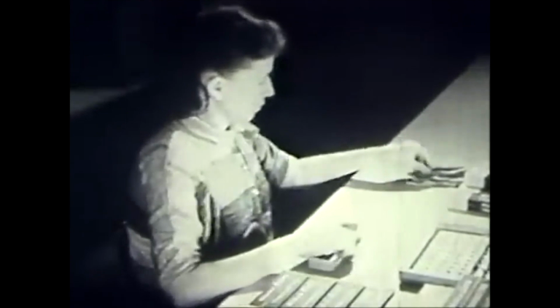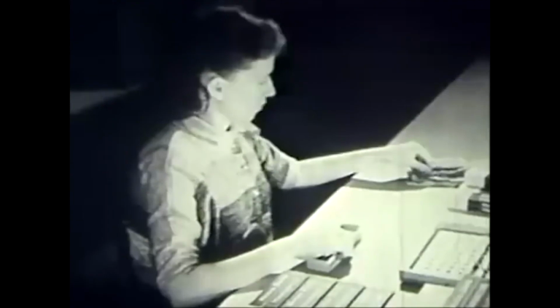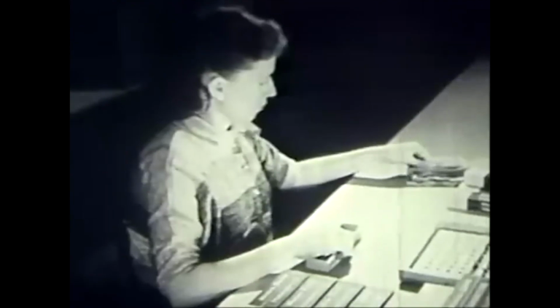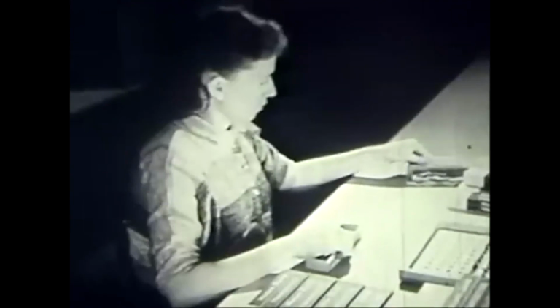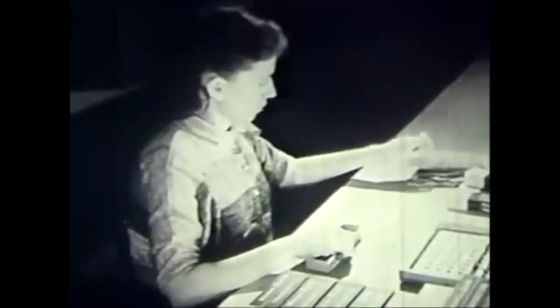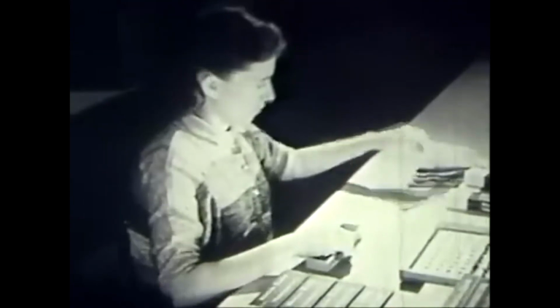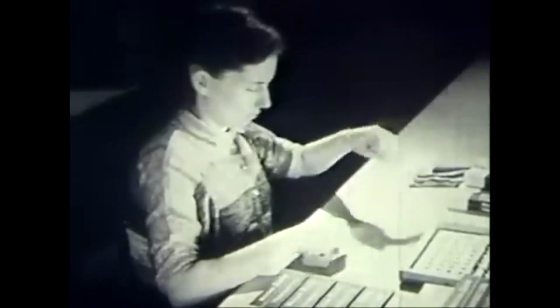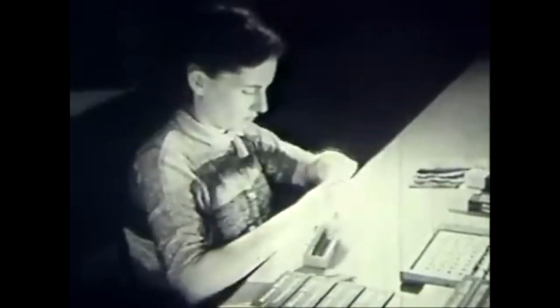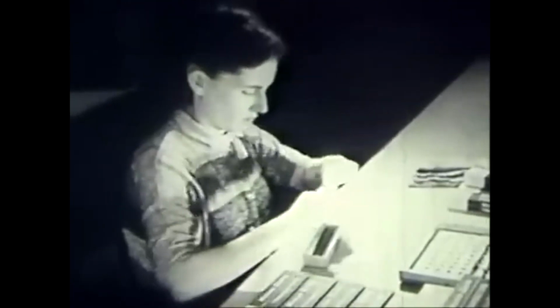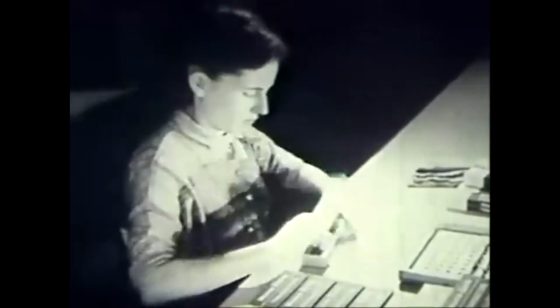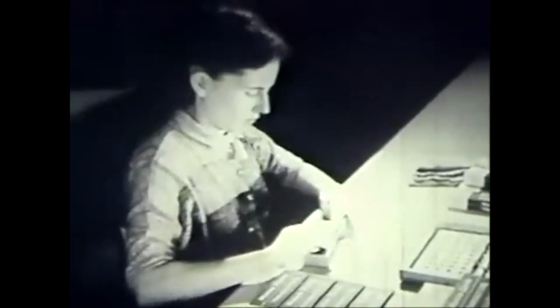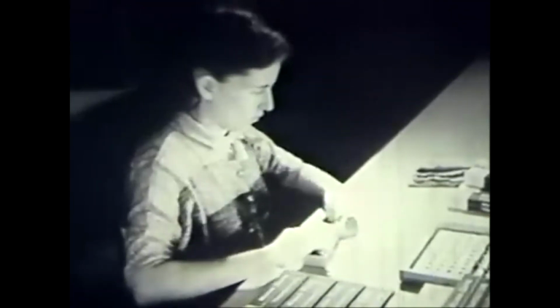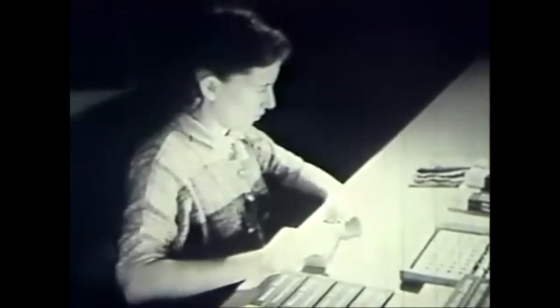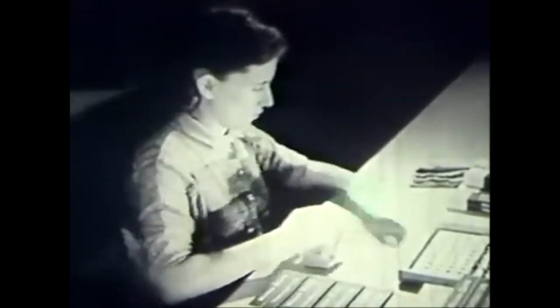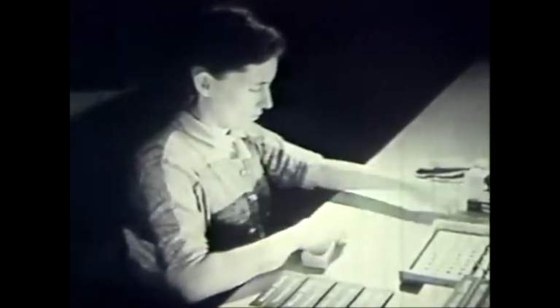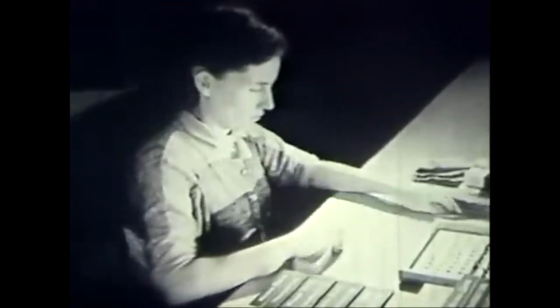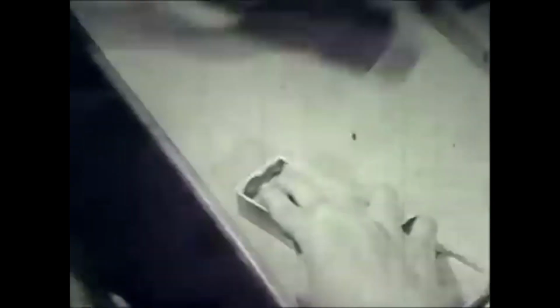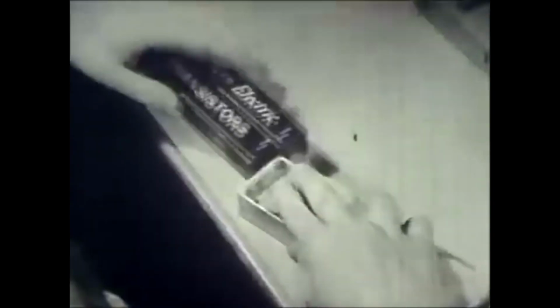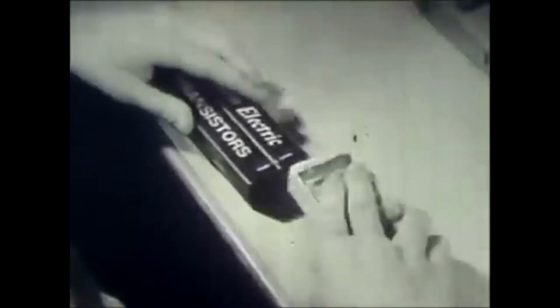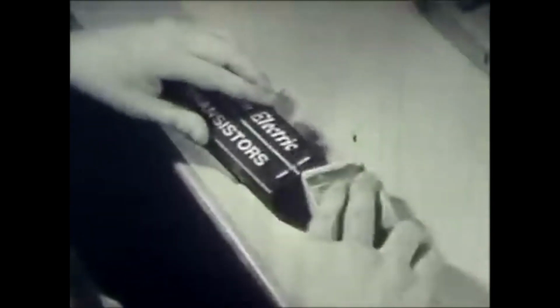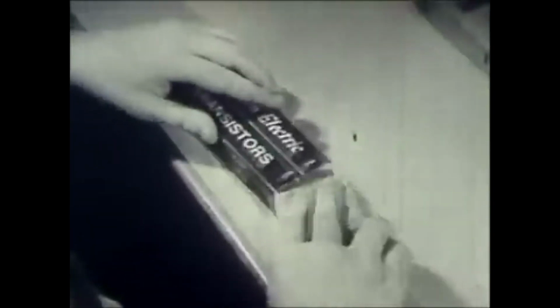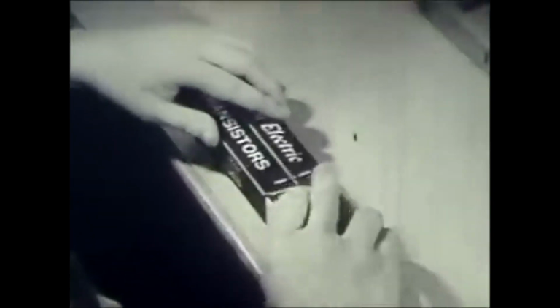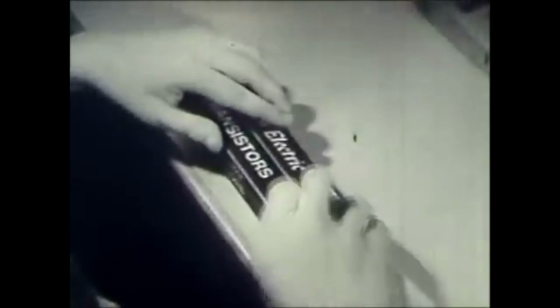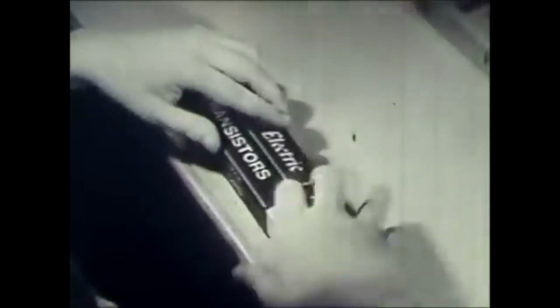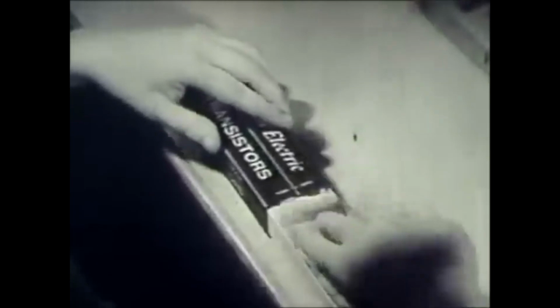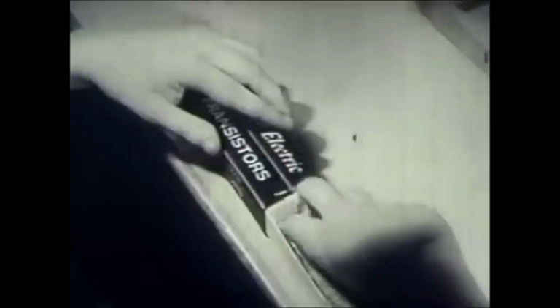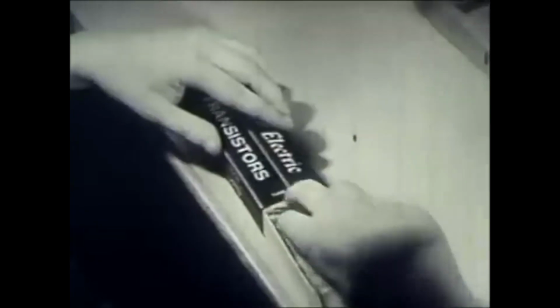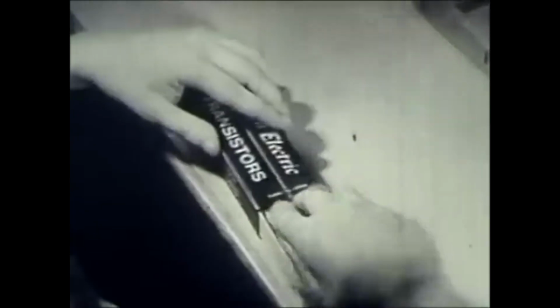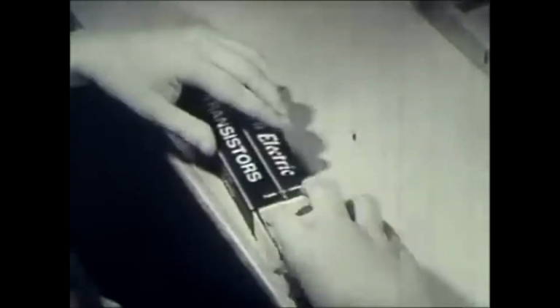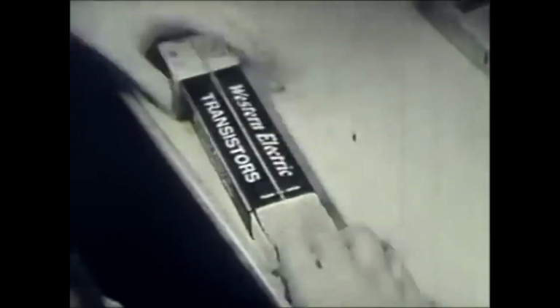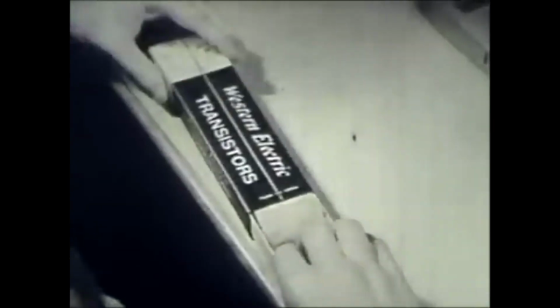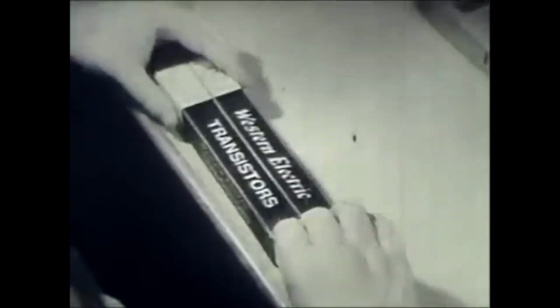Here they are being produced at the Allentown, Pennsylvania plant of Western Electric, the manufacturing and supply unit of the Bell system.